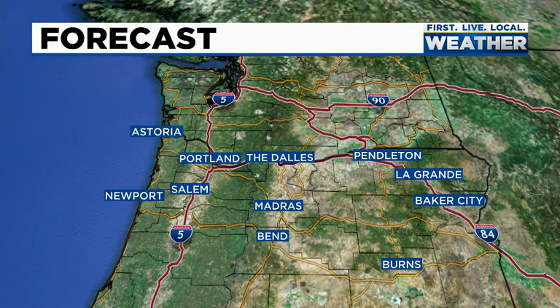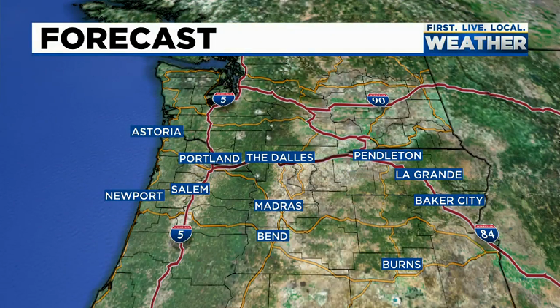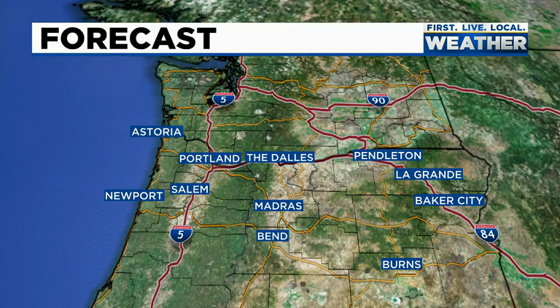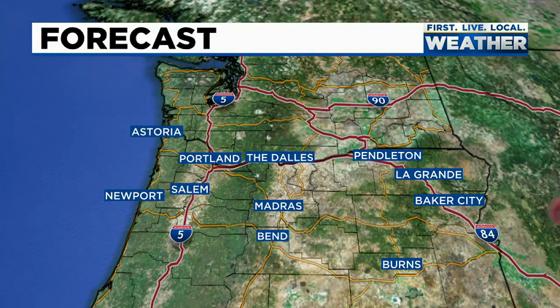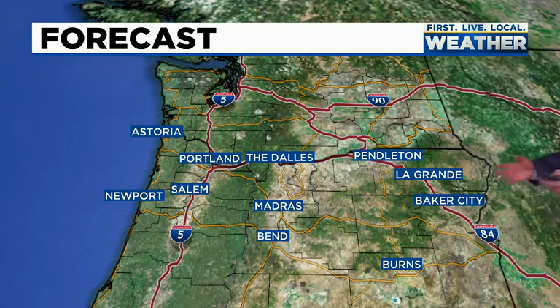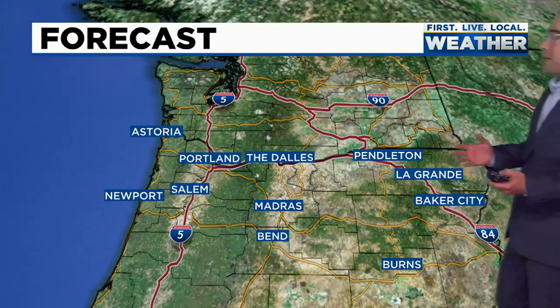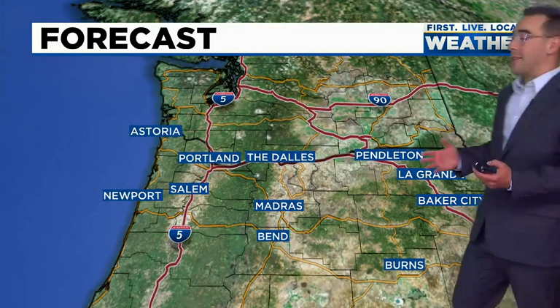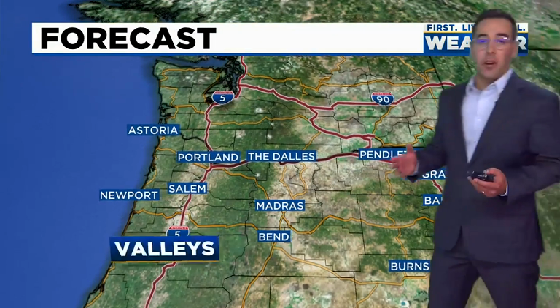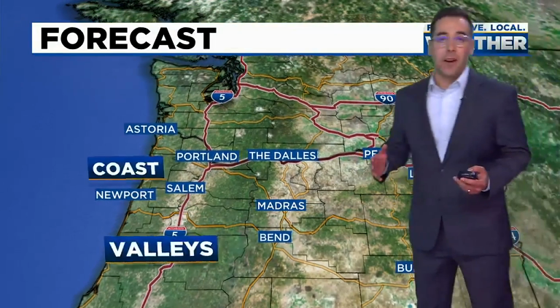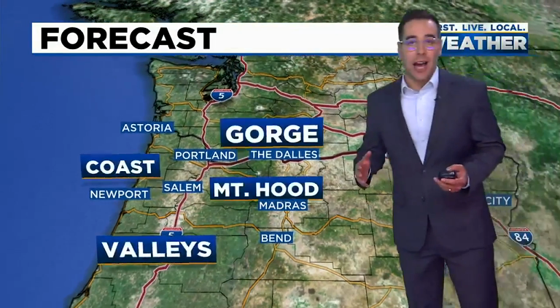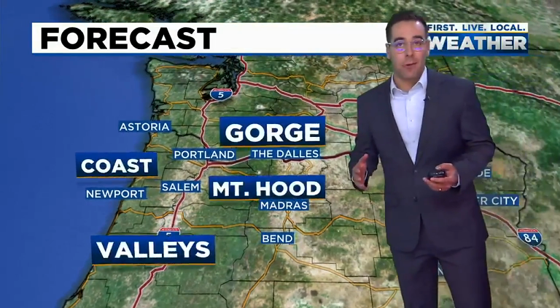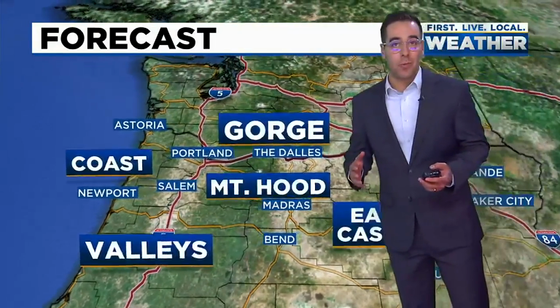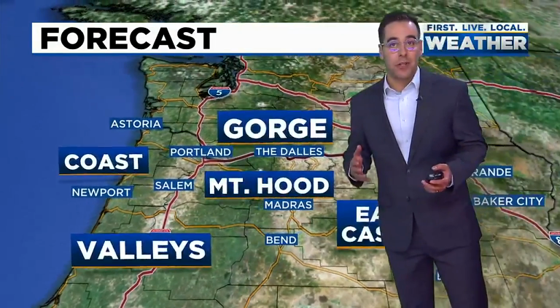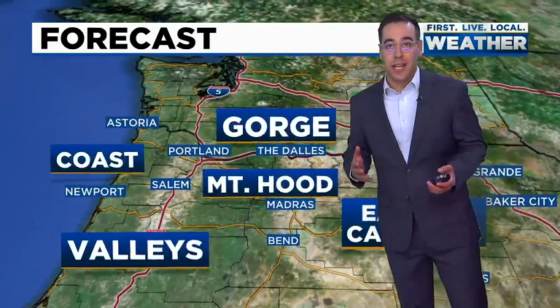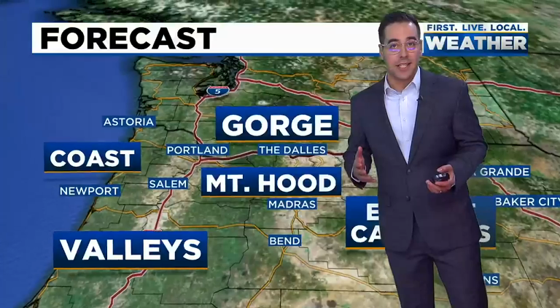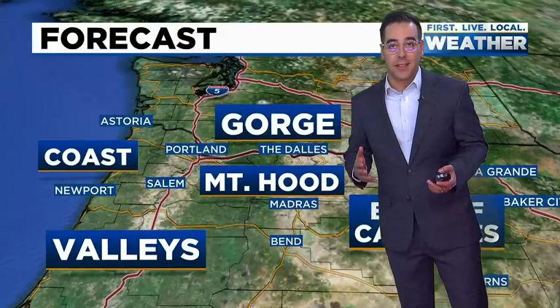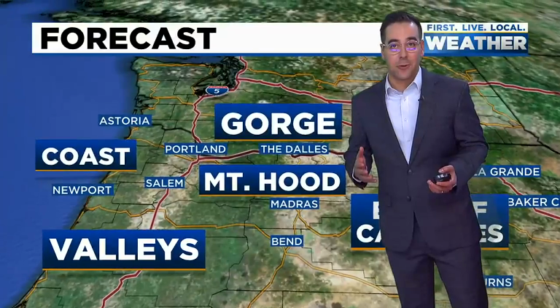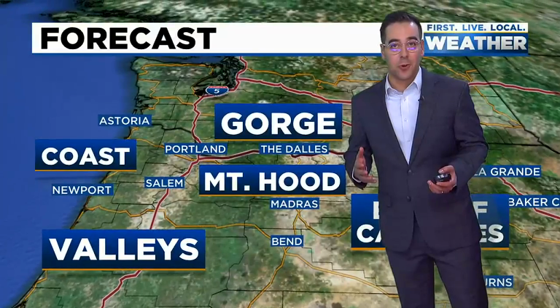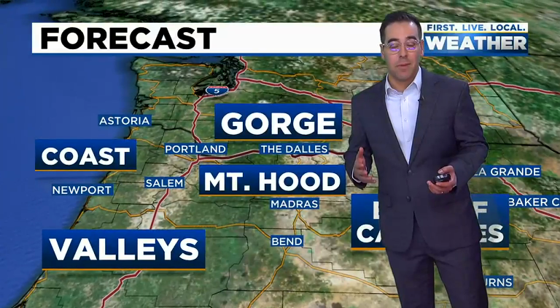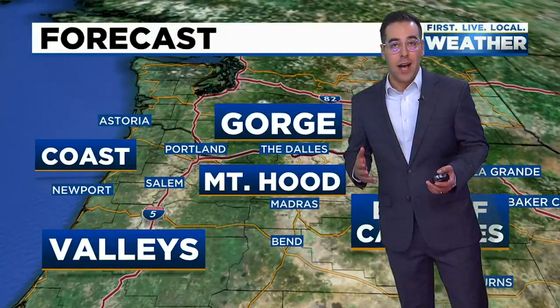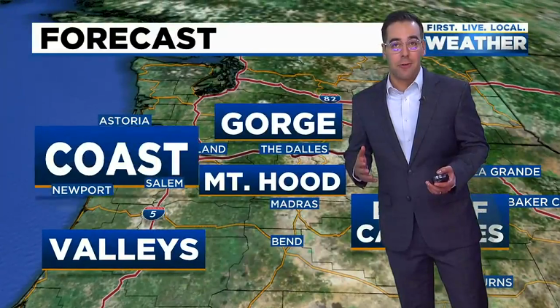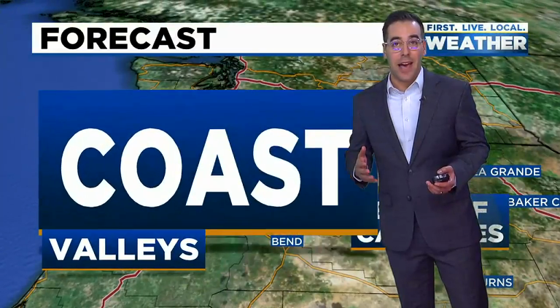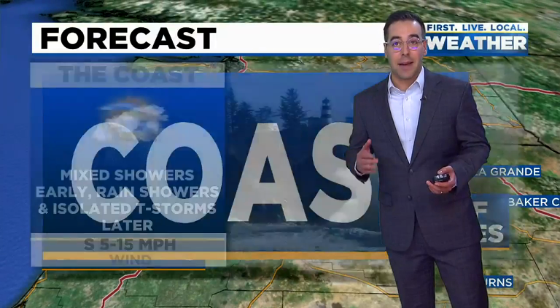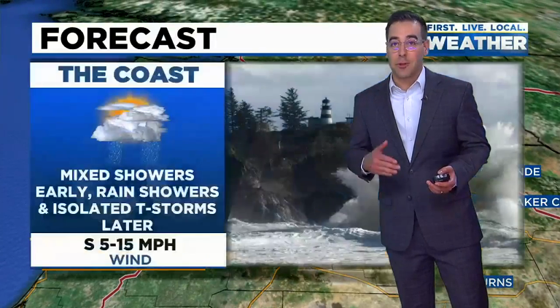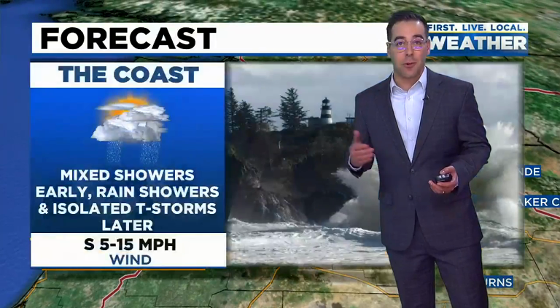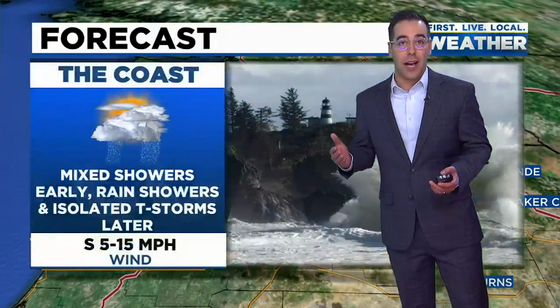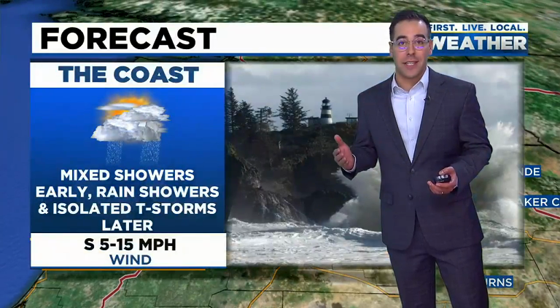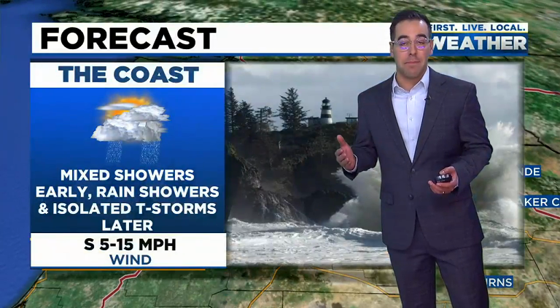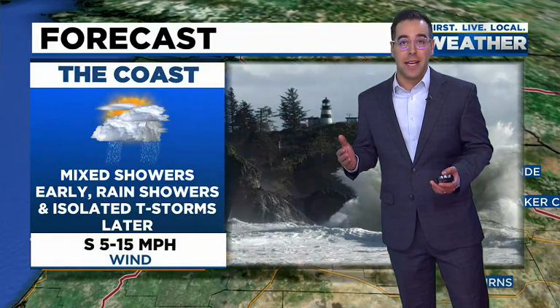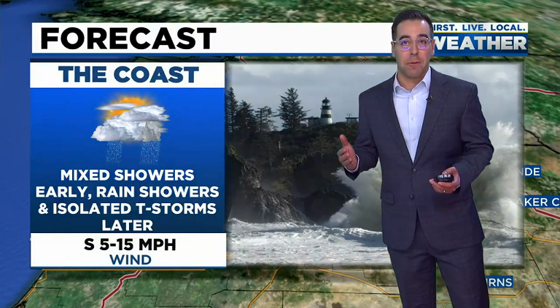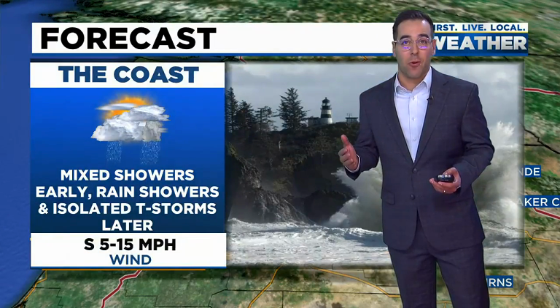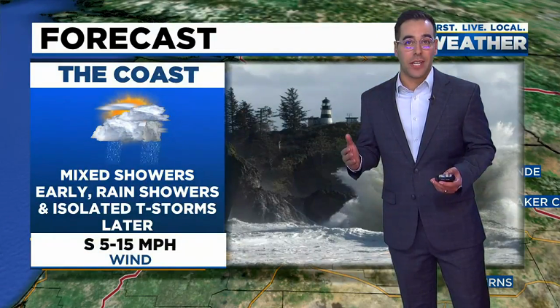Along the coast today, just expect on and off showers. We could see an isolated thunderstorm. Other than that, temperatures are going to rise into the mid to upper 40s.